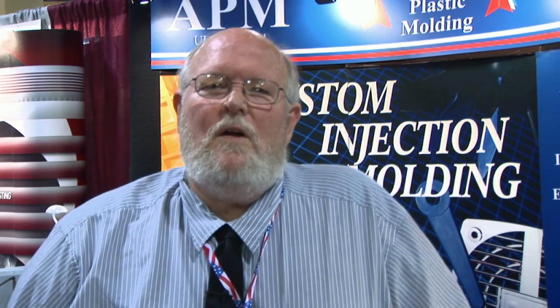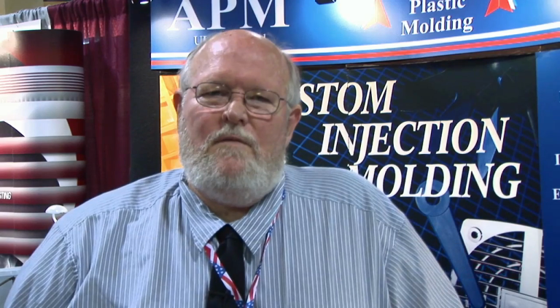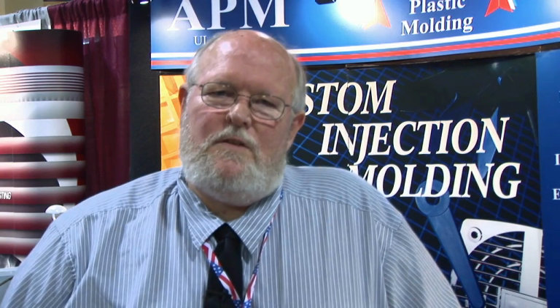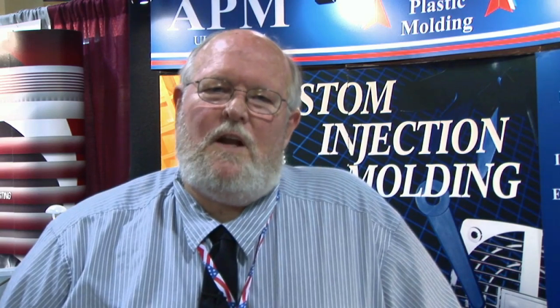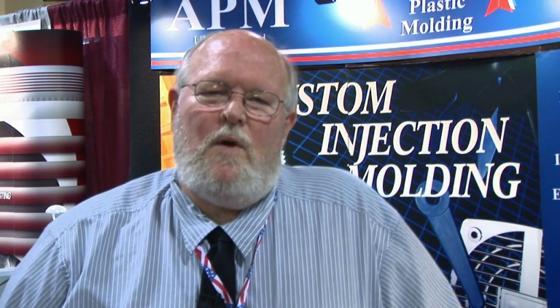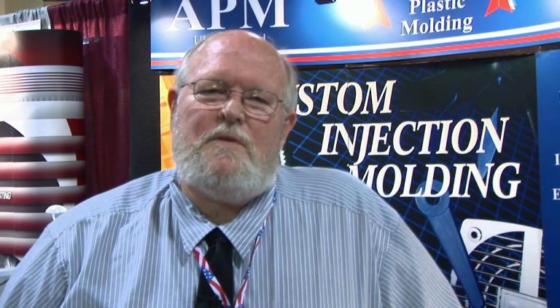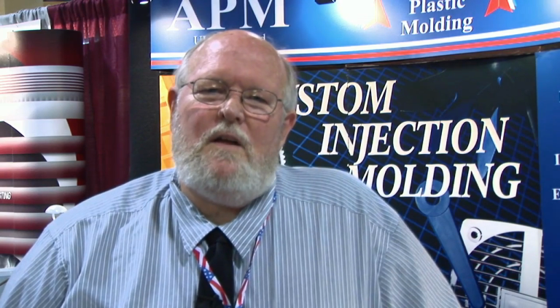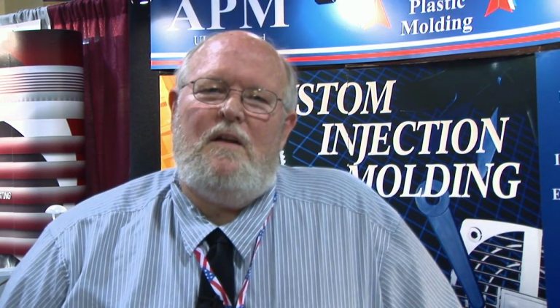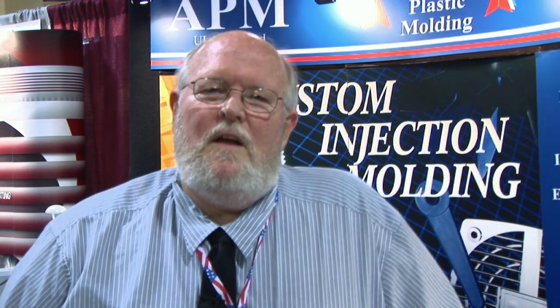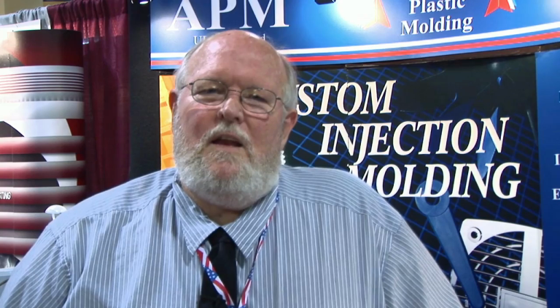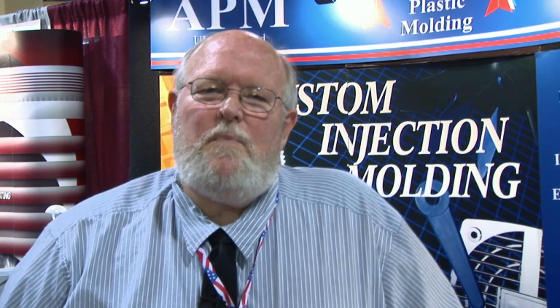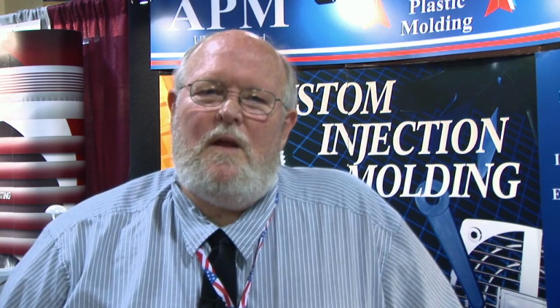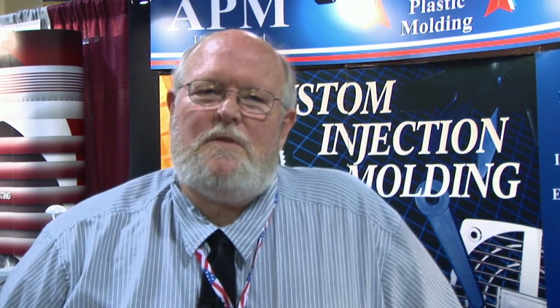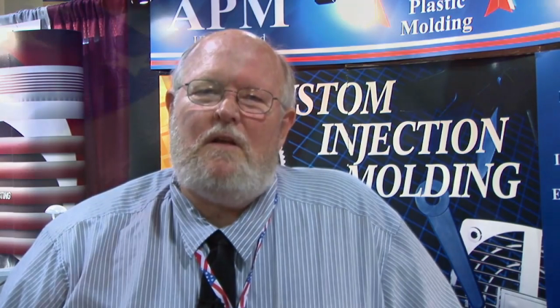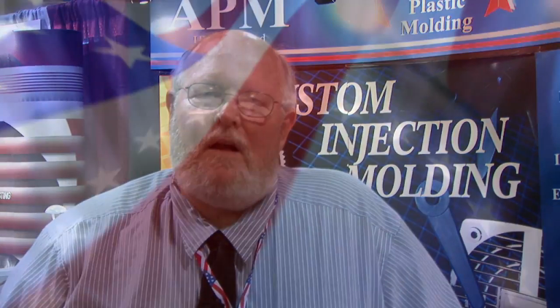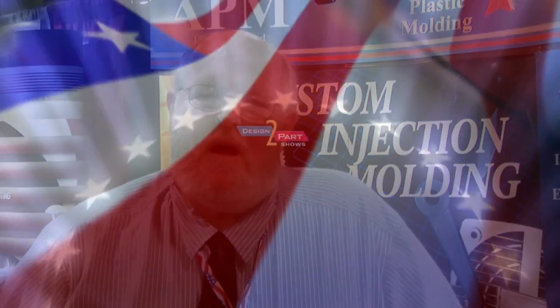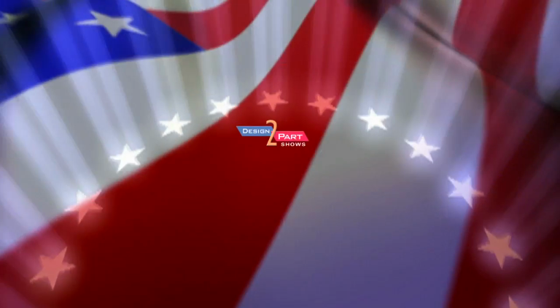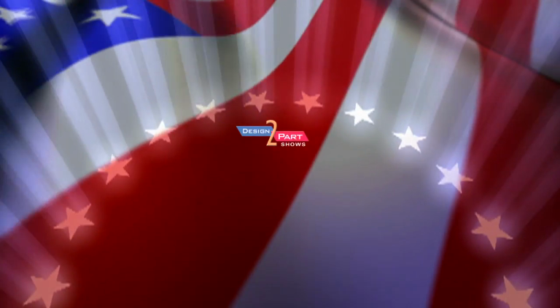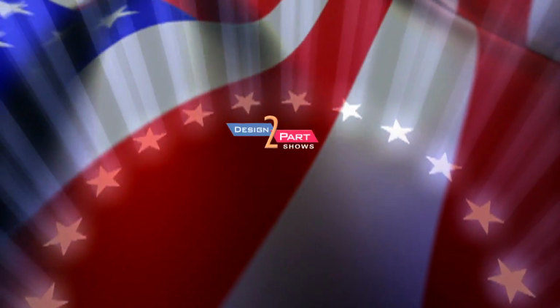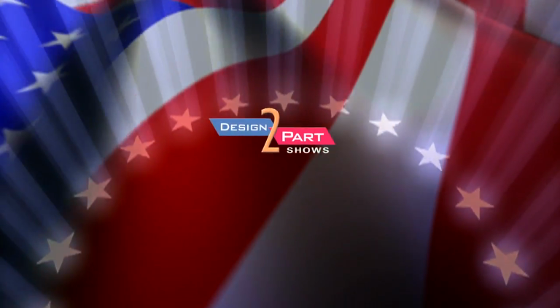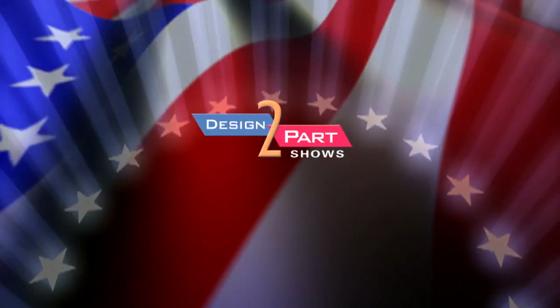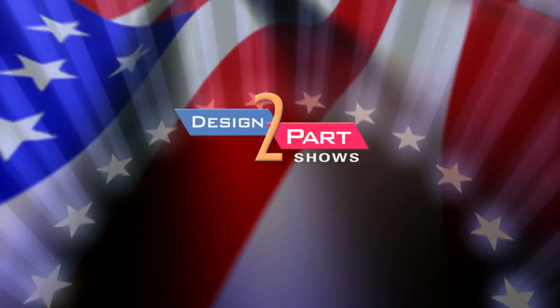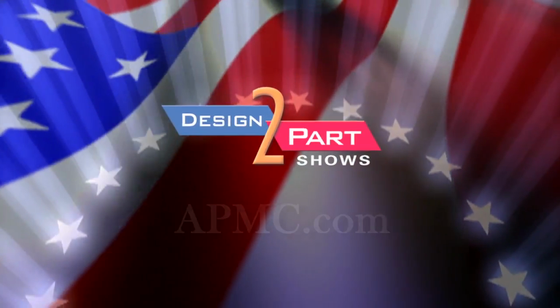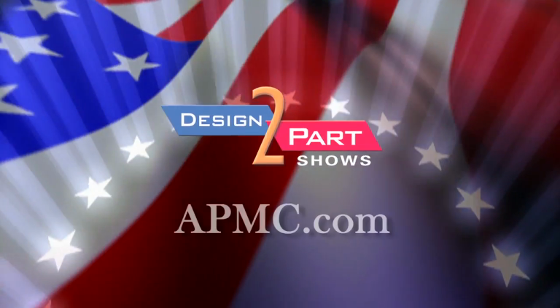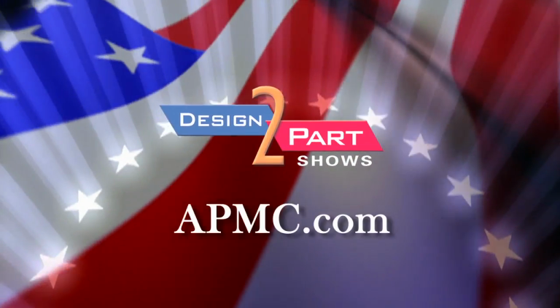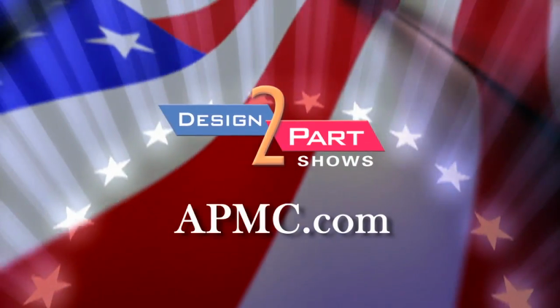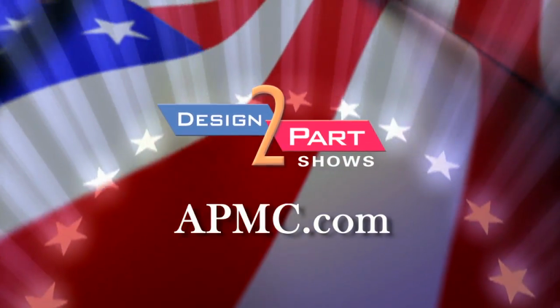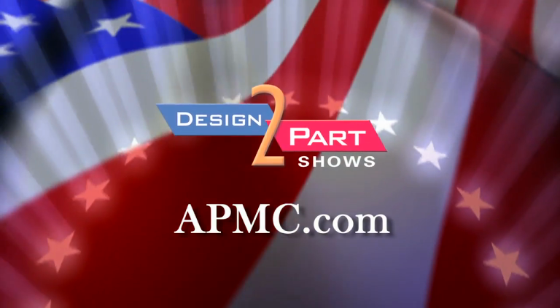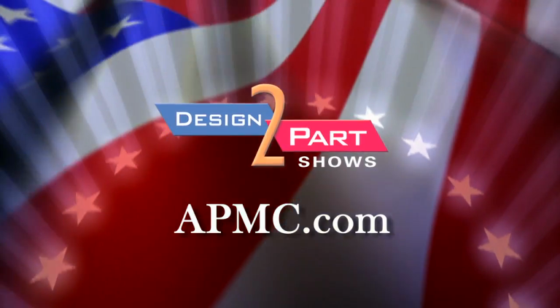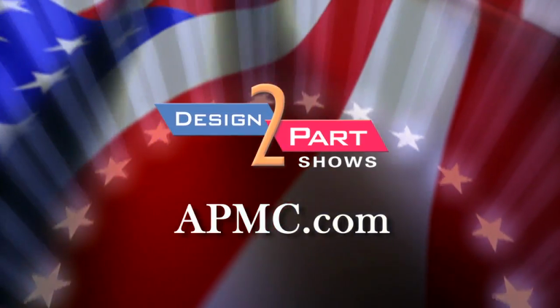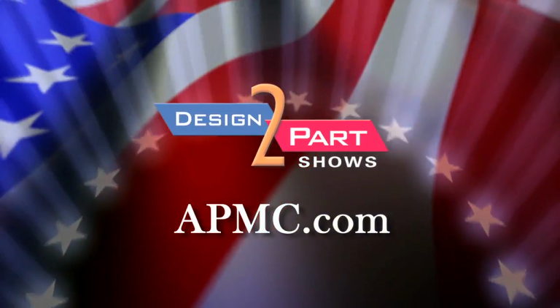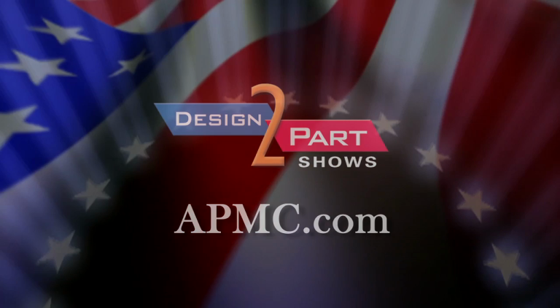Come visit us at our website at APMC.com, and you can see what we do, including seminars that can help you develop your part.